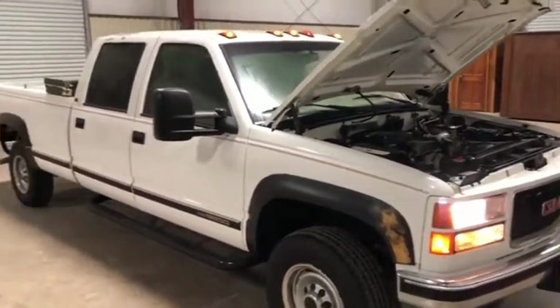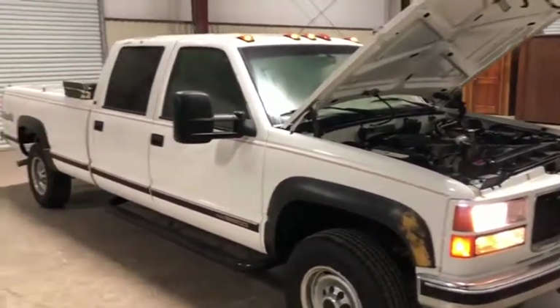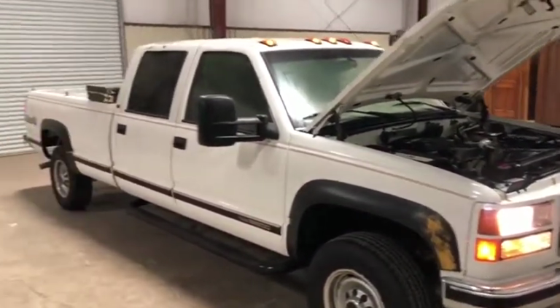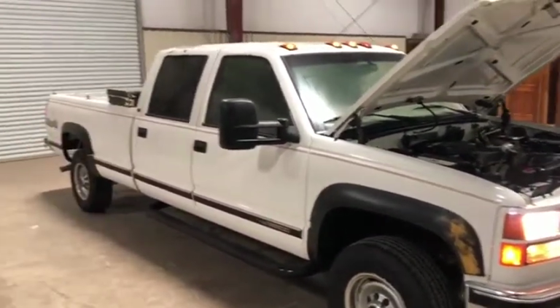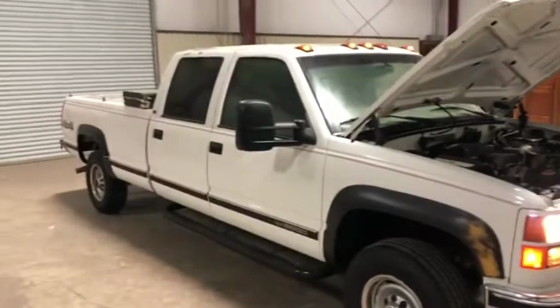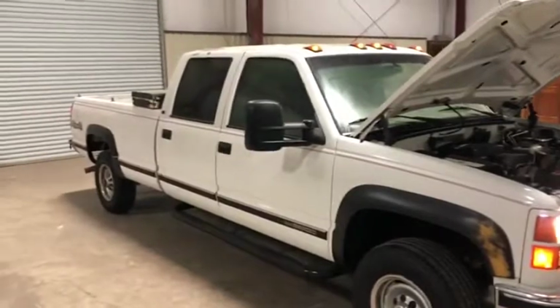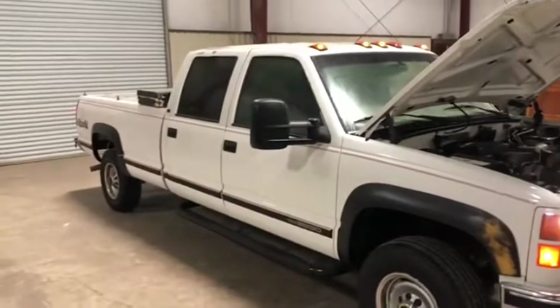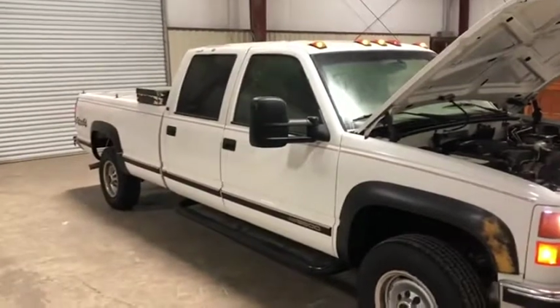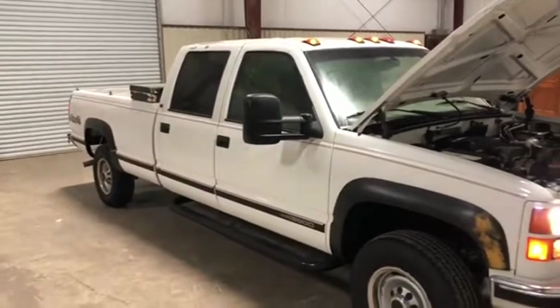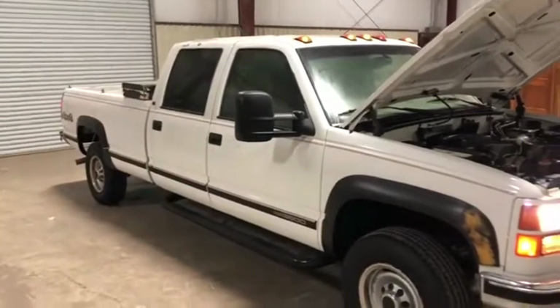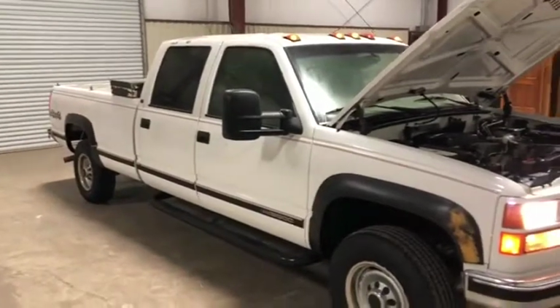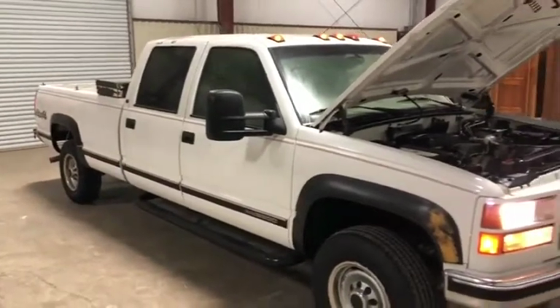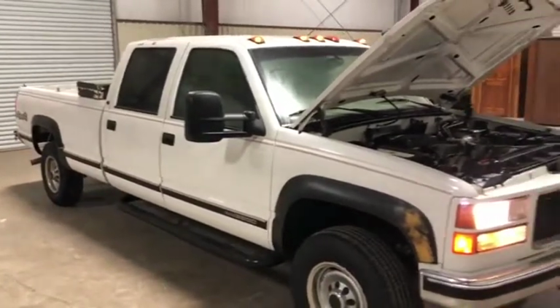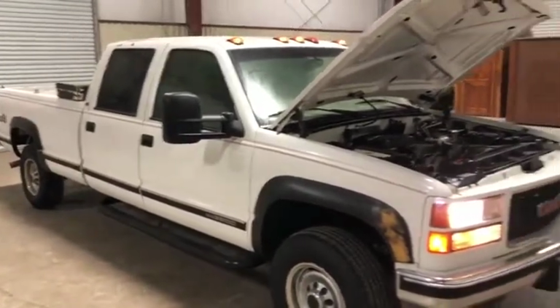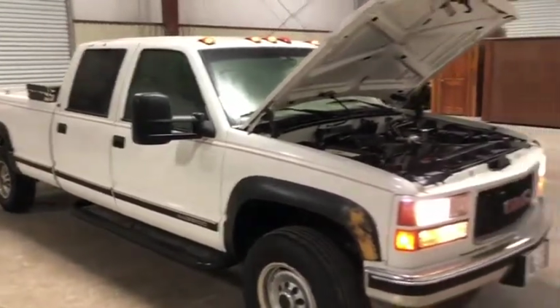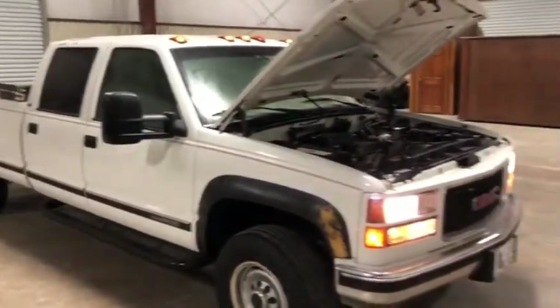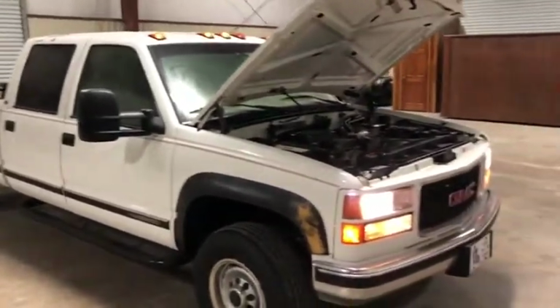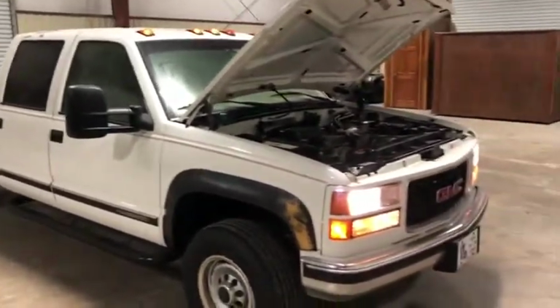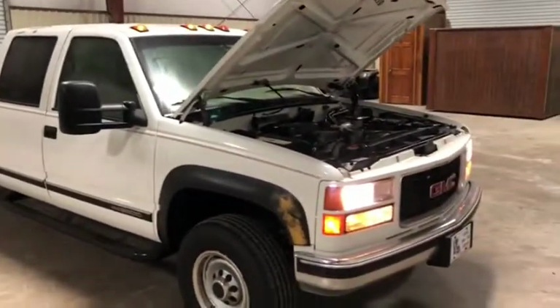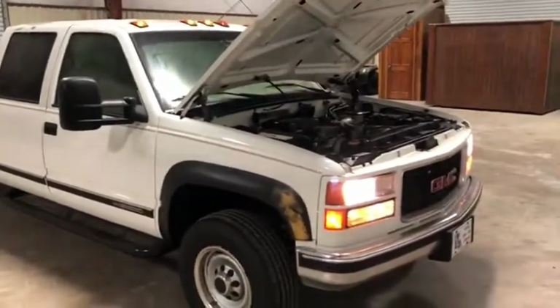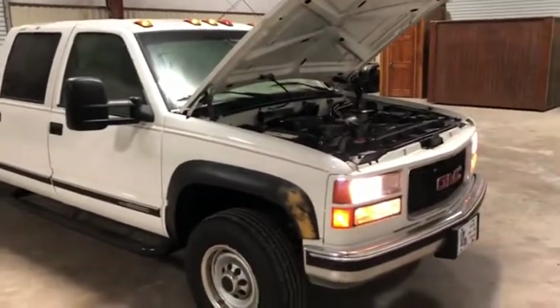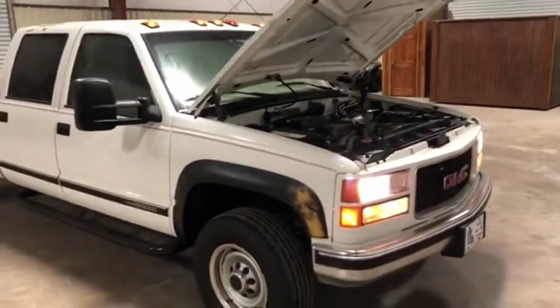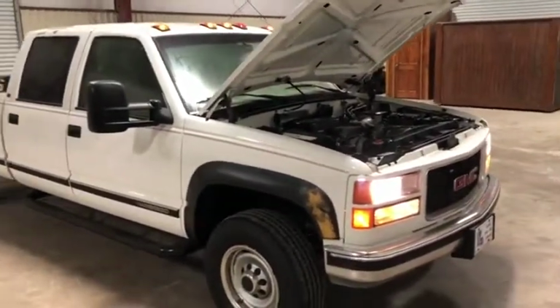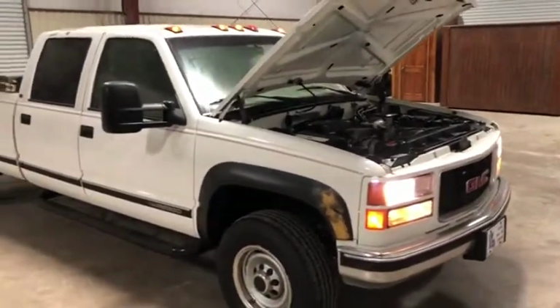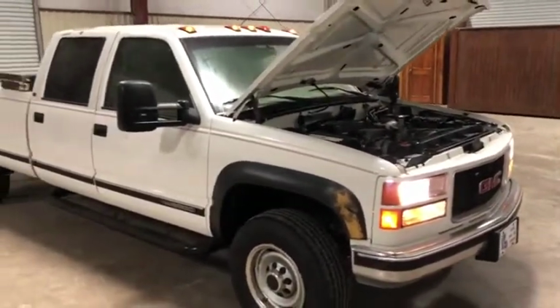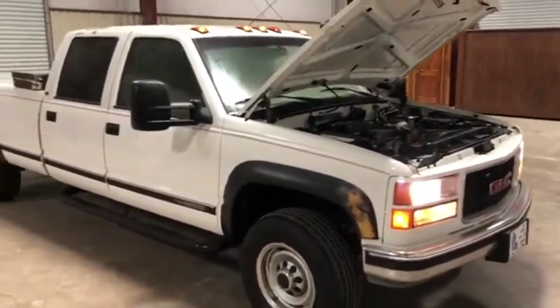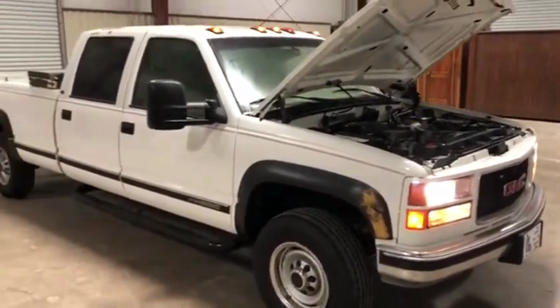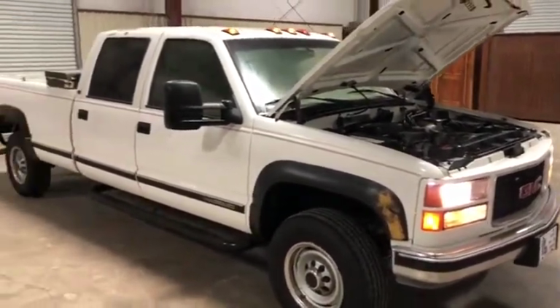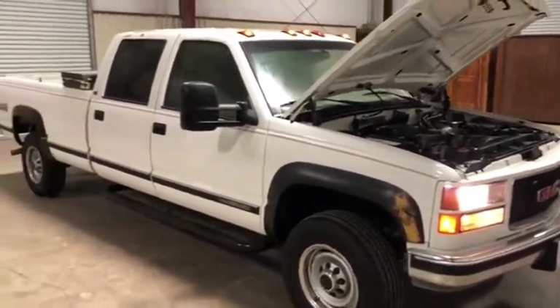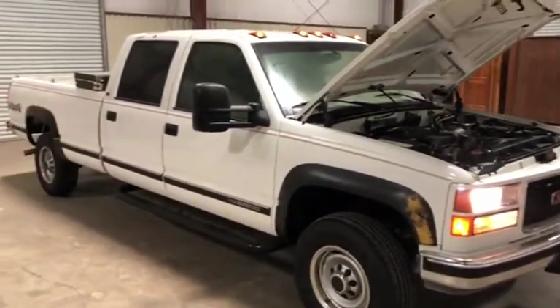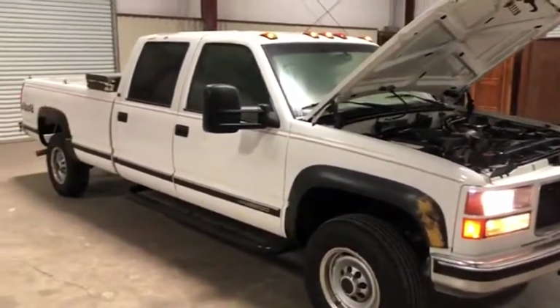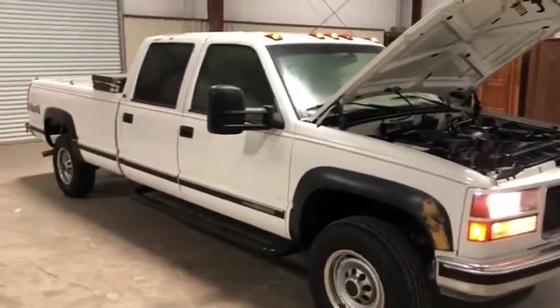The truck itself was driven in, so it does seem to go down the road and do what it needs to do at auction time at Brookhouse Auctions. Will it be bought?